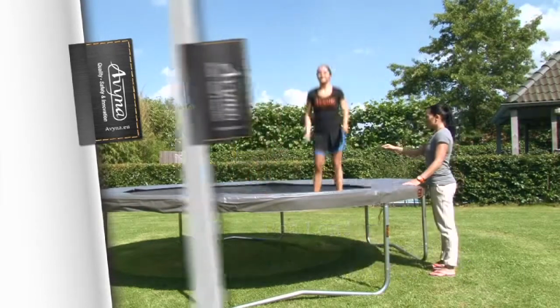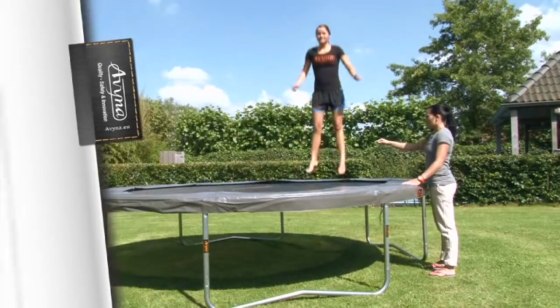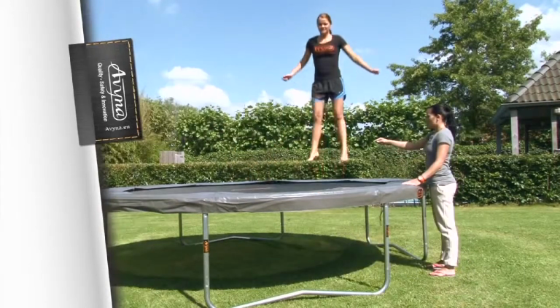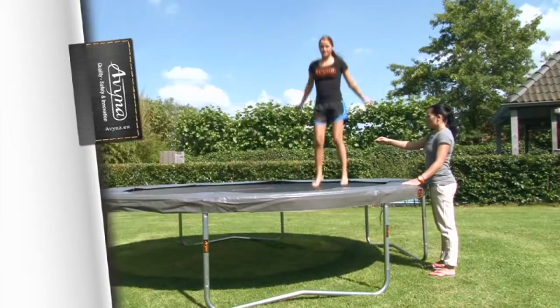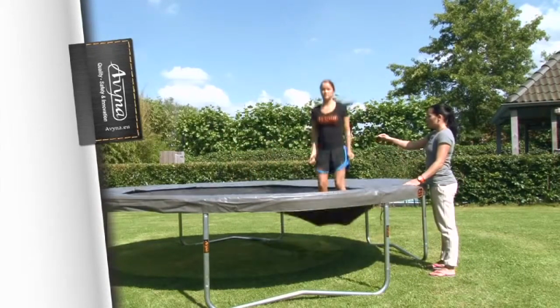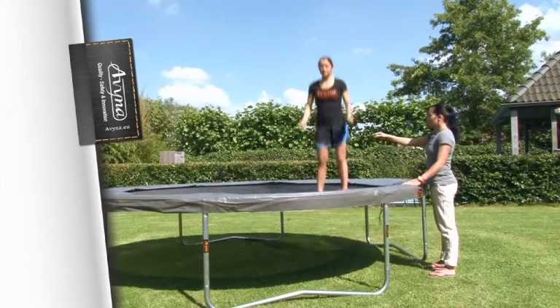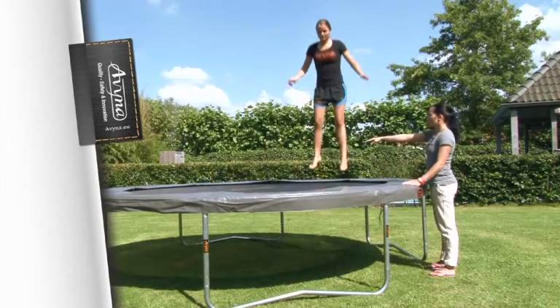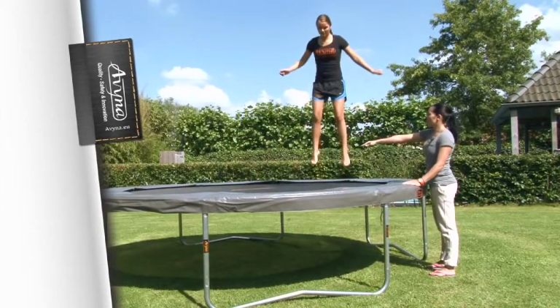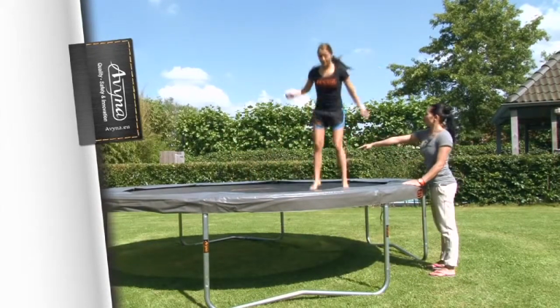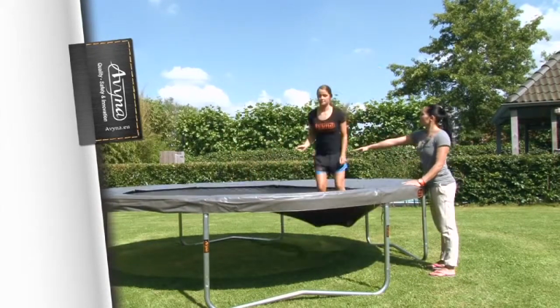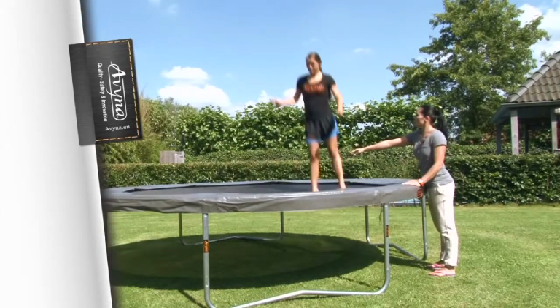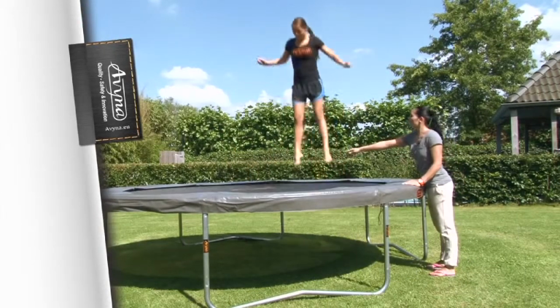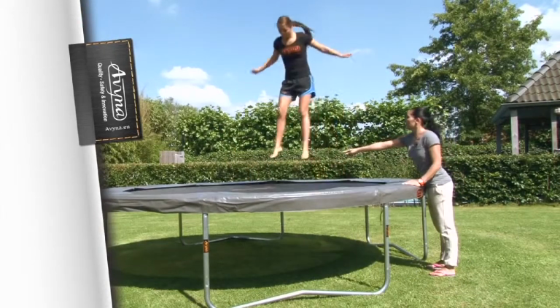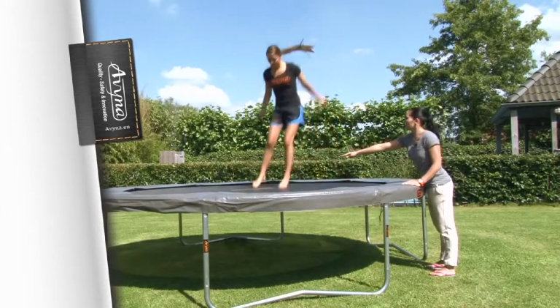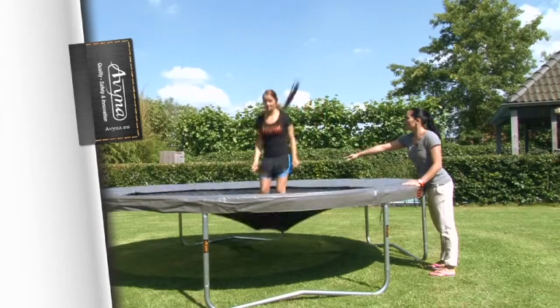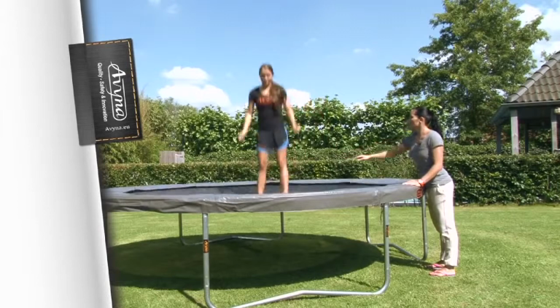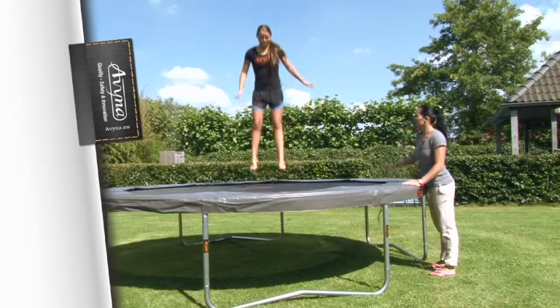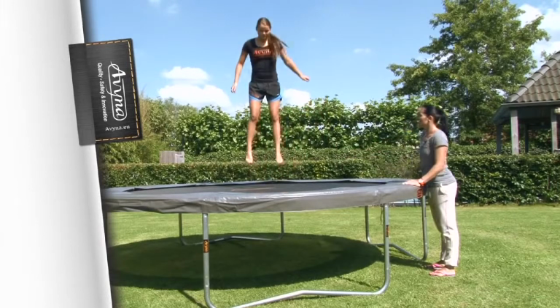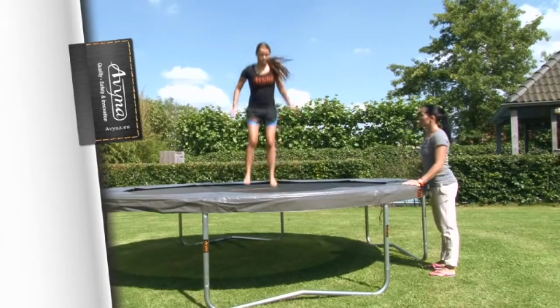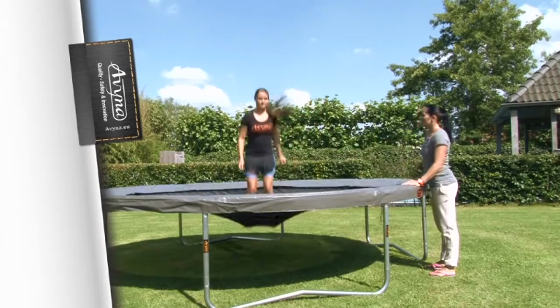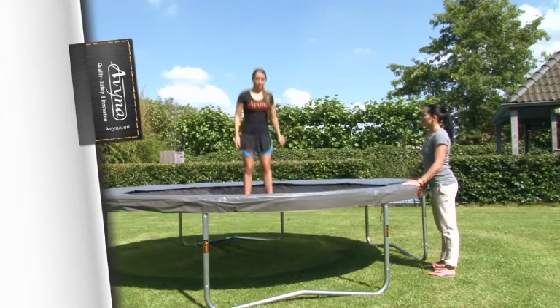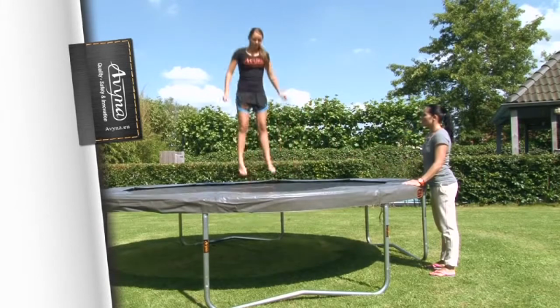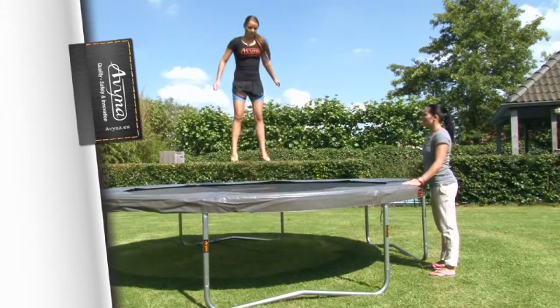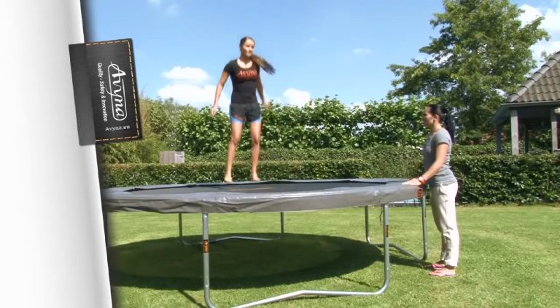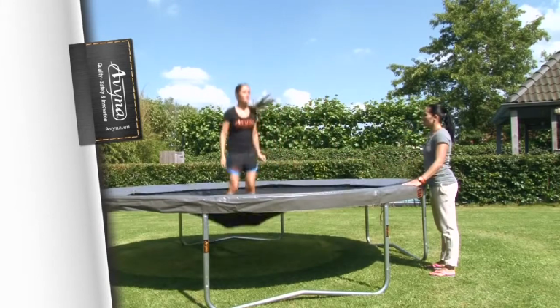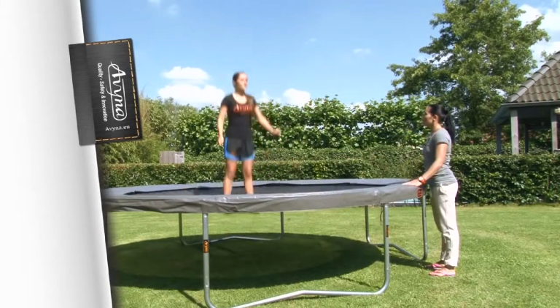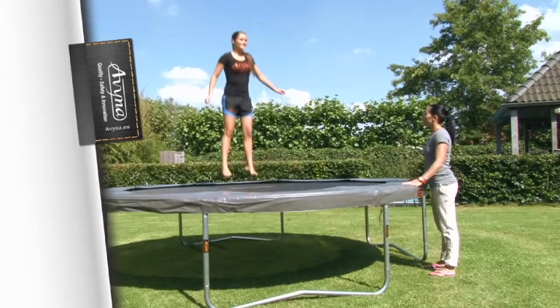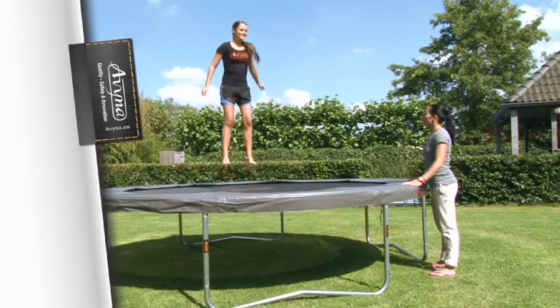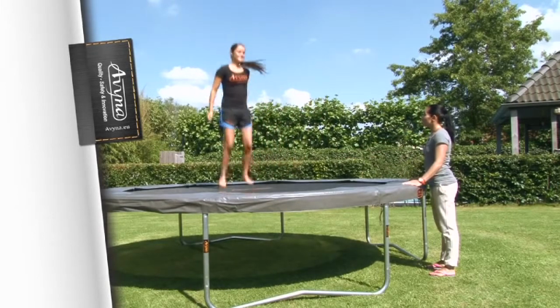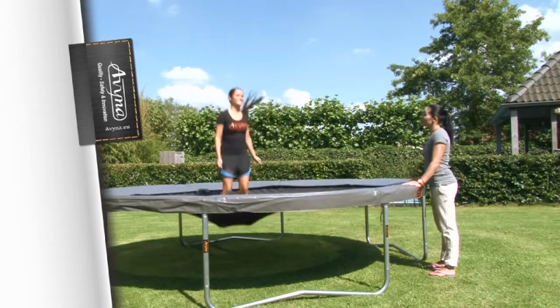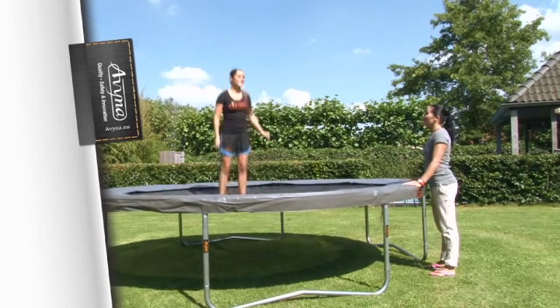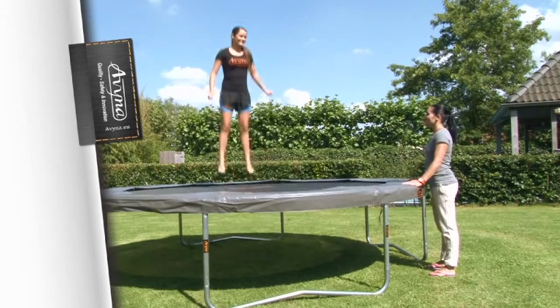Tip 2: It is best to jump in the middle of the trampoline. That's where it bounces best, and so you jump the highest.